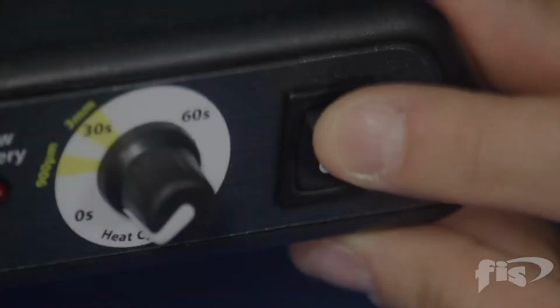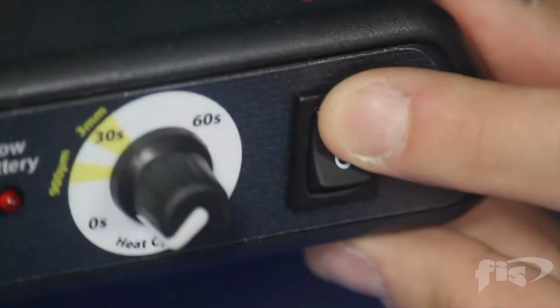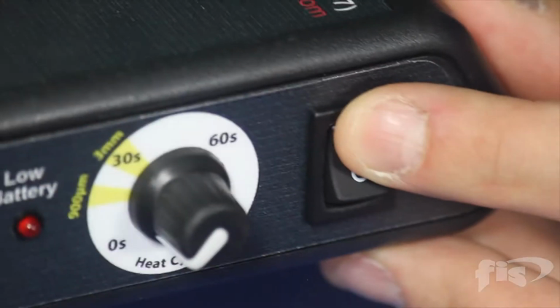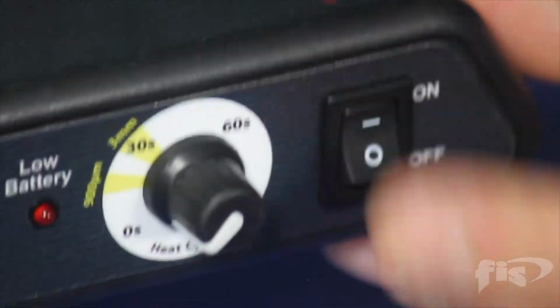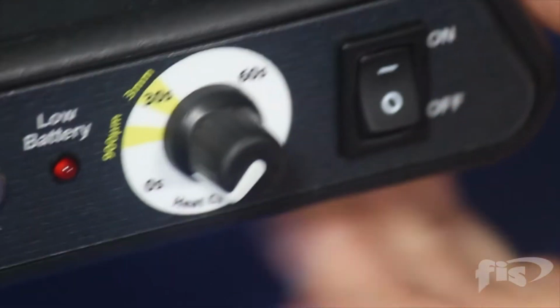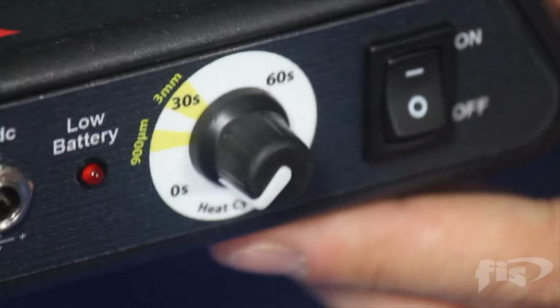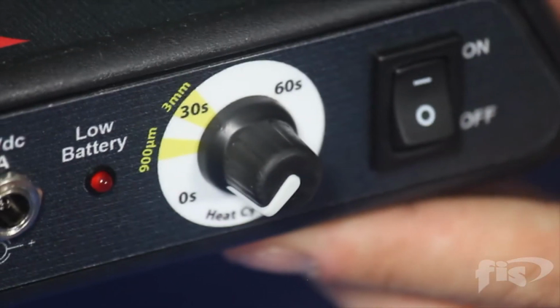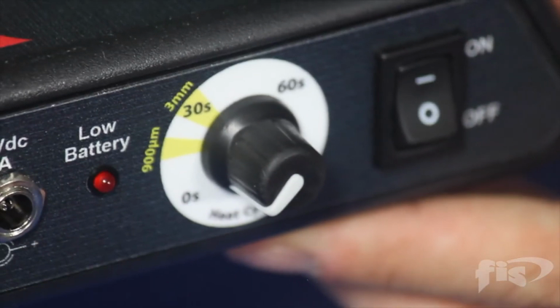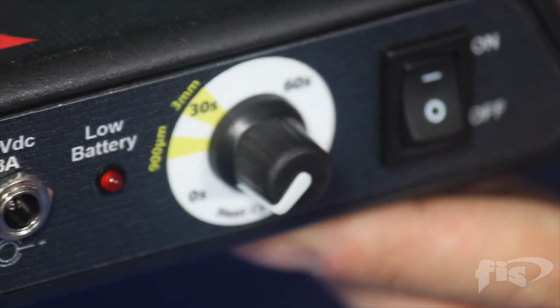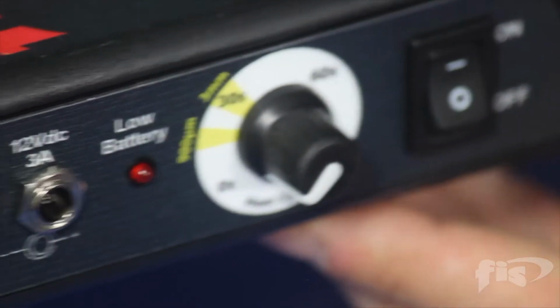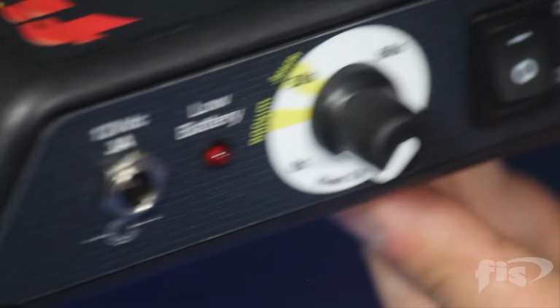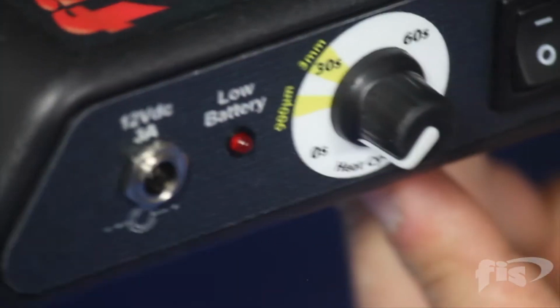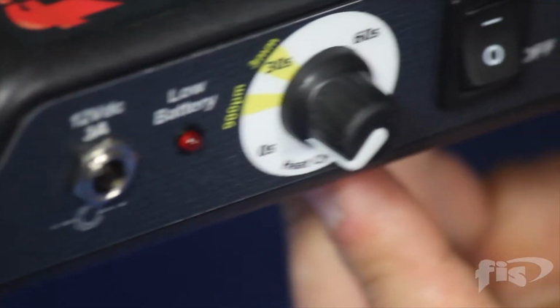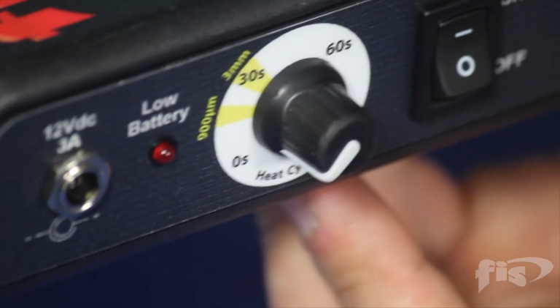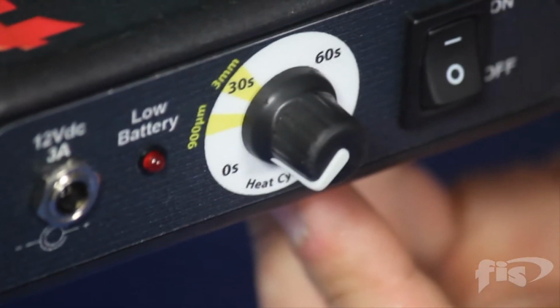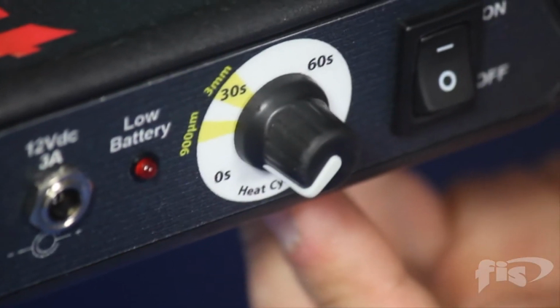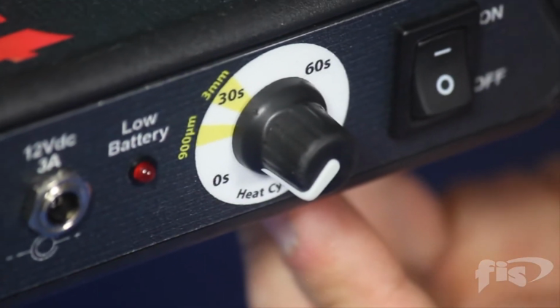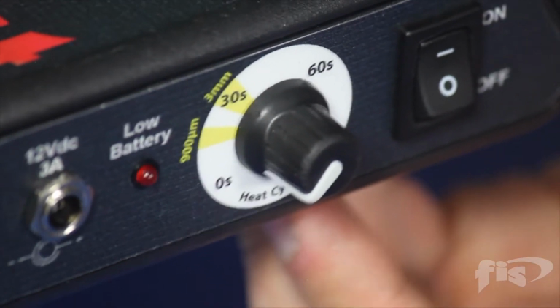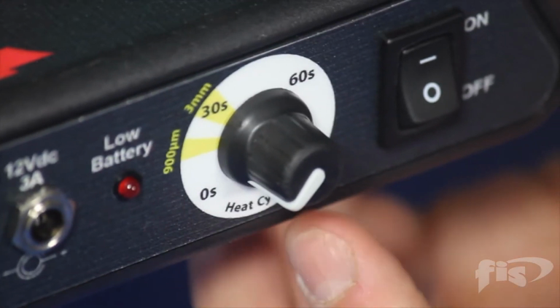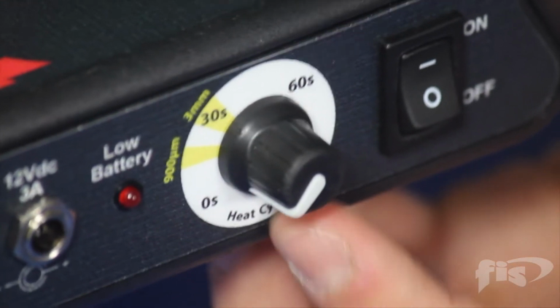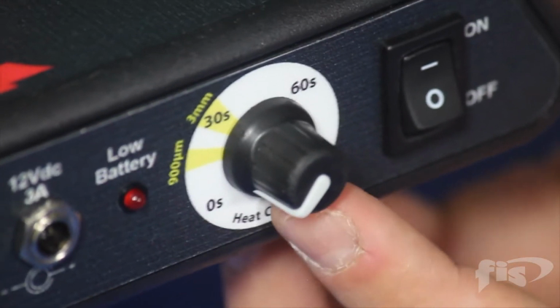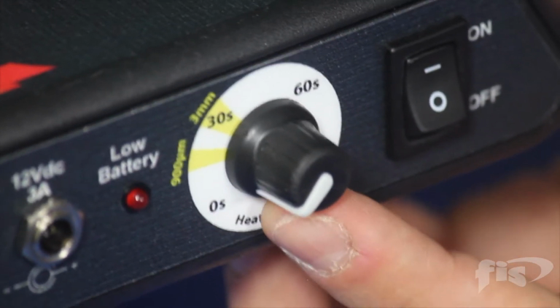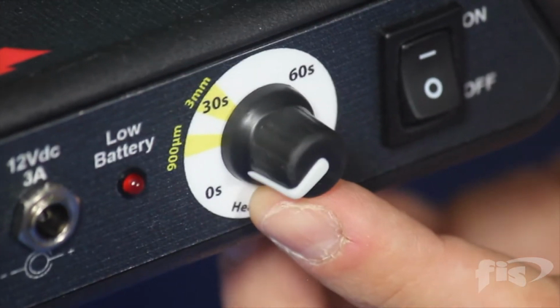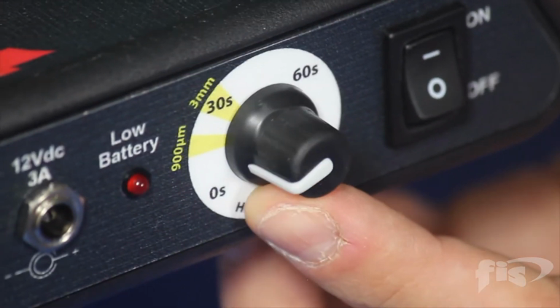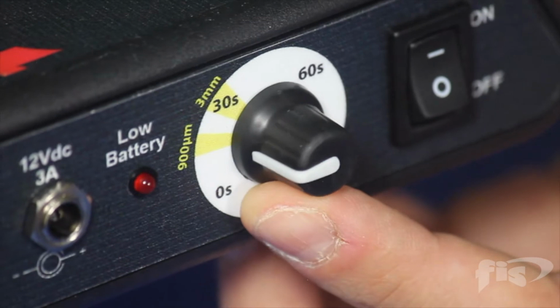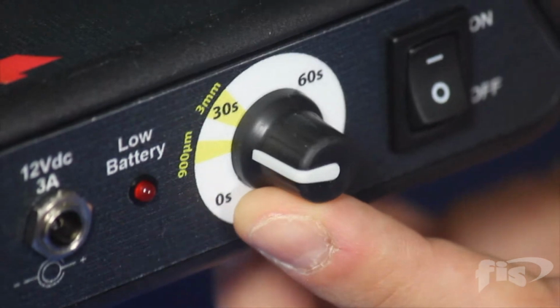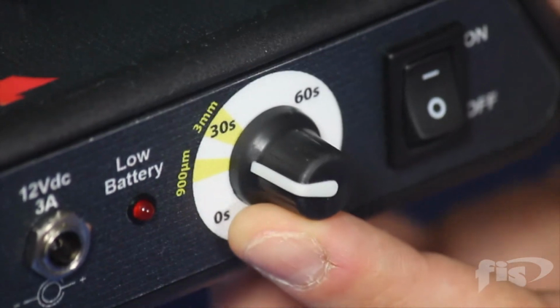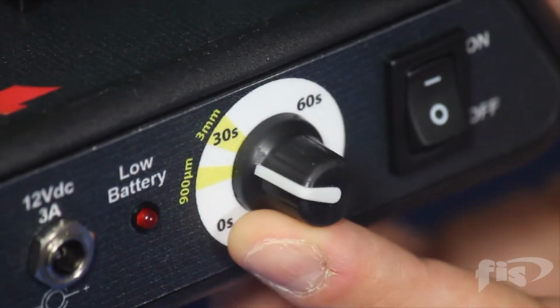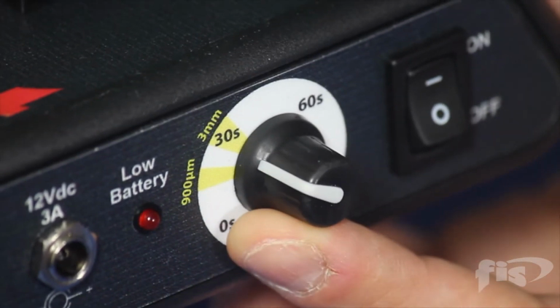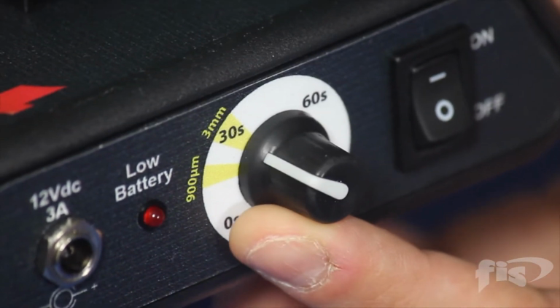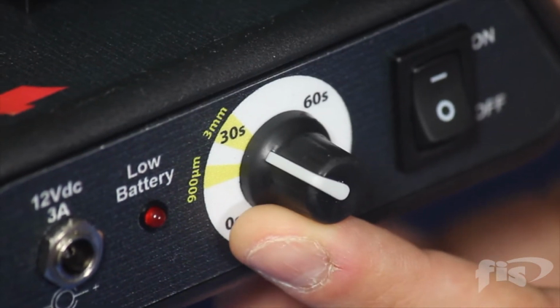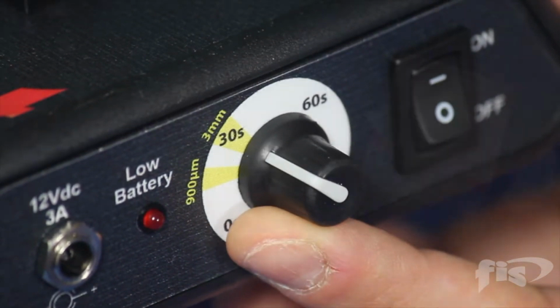Next we have to set up the universal oven. Turn on and rotate the dial to the 3 millimeter setting.